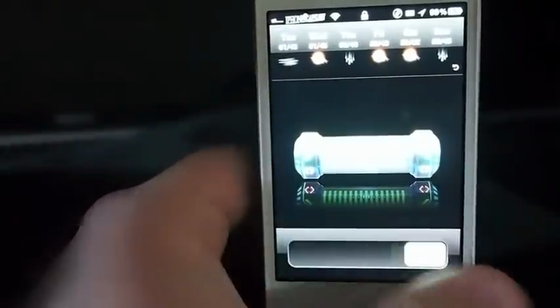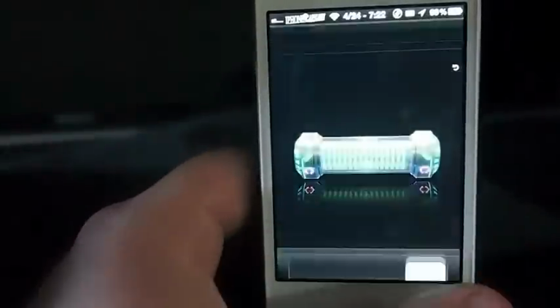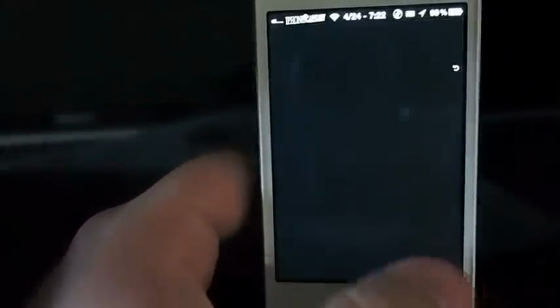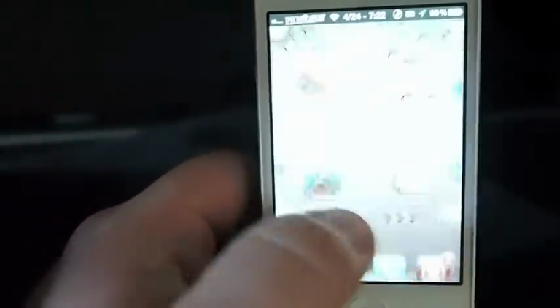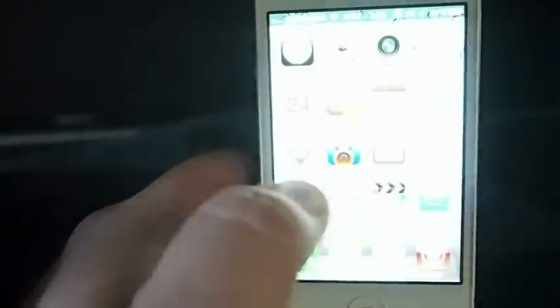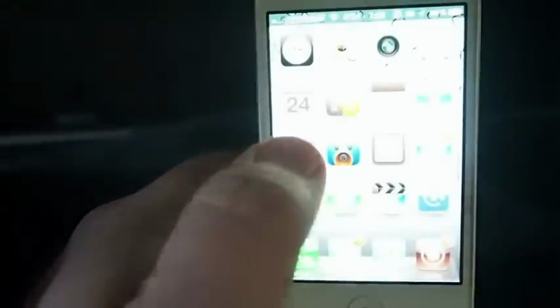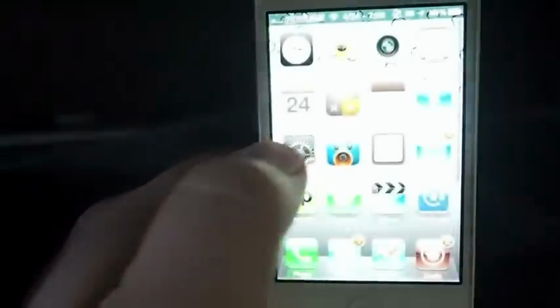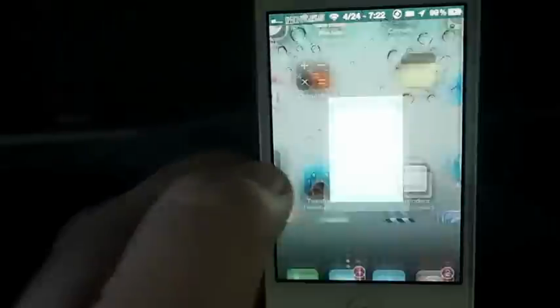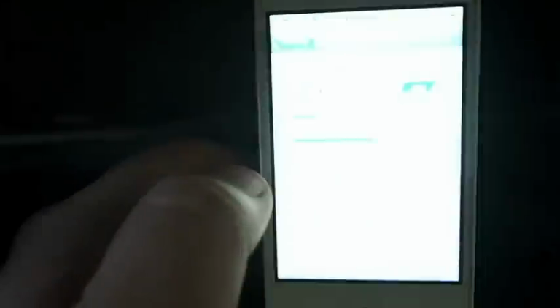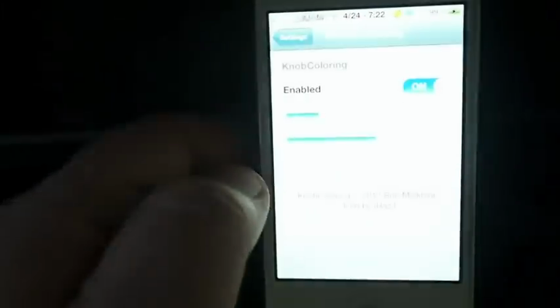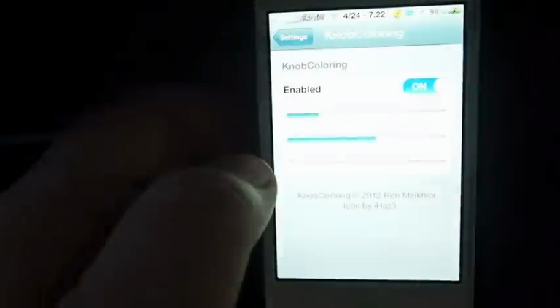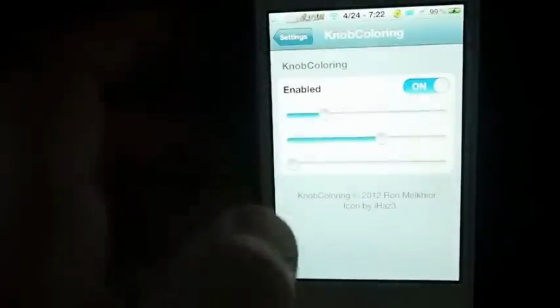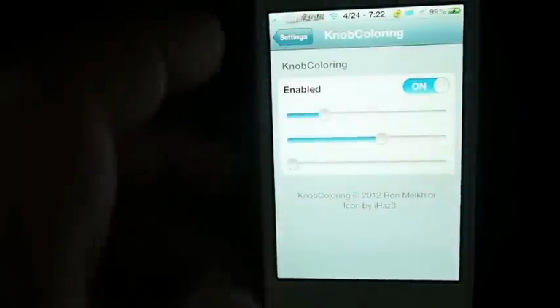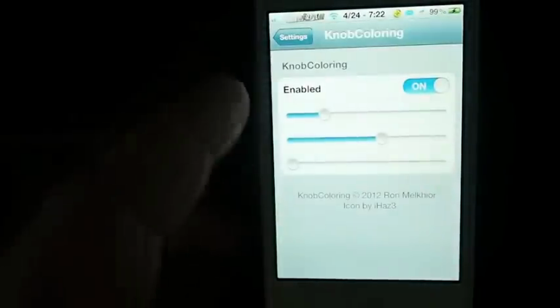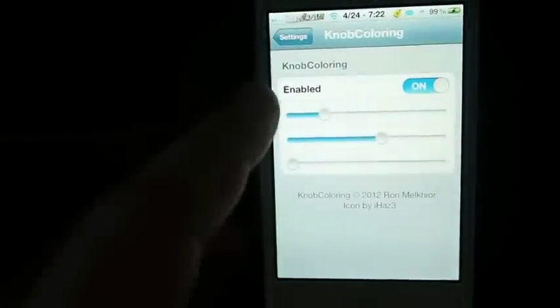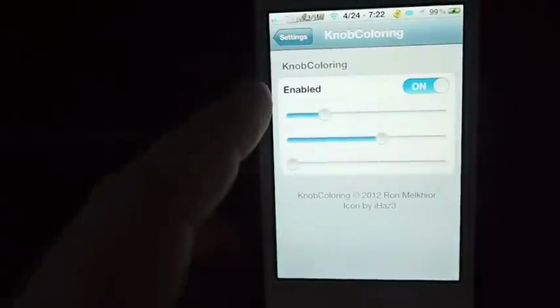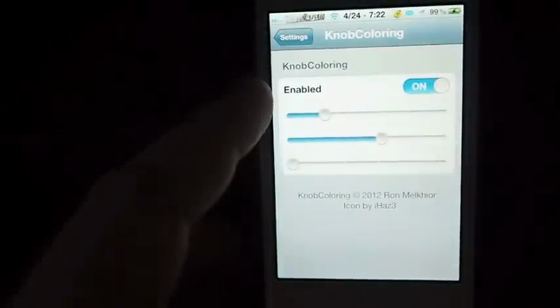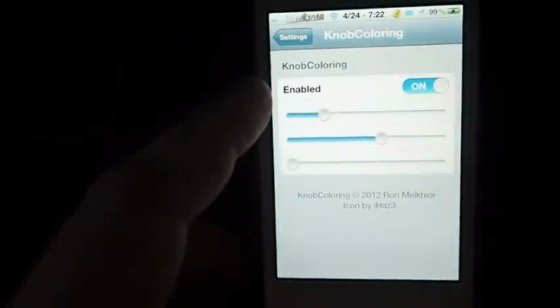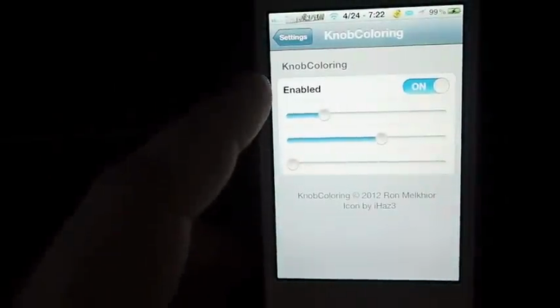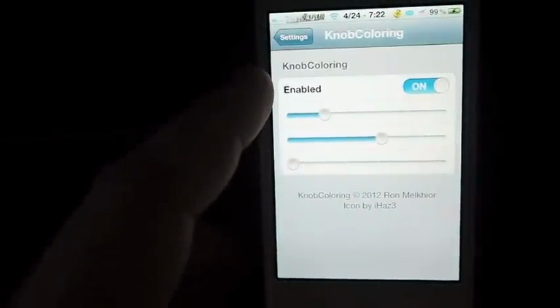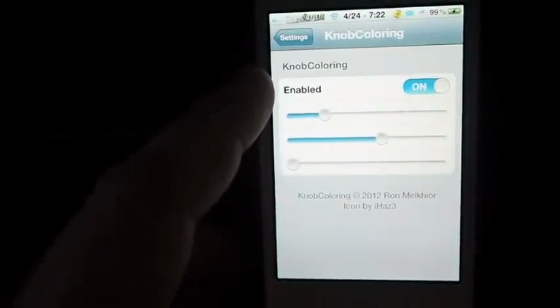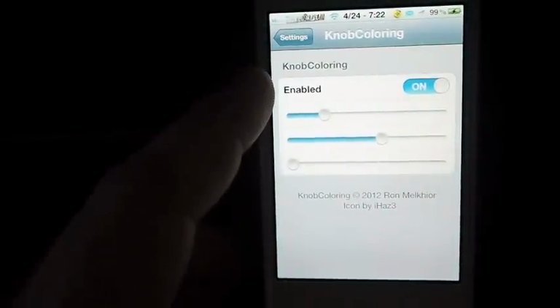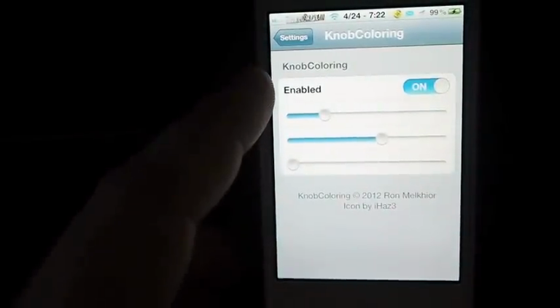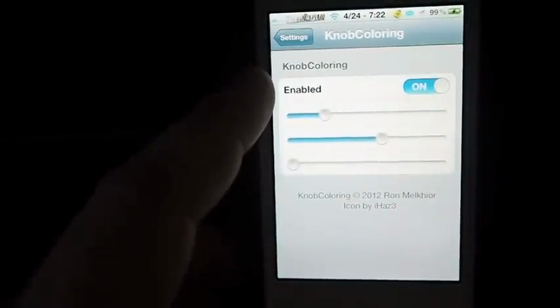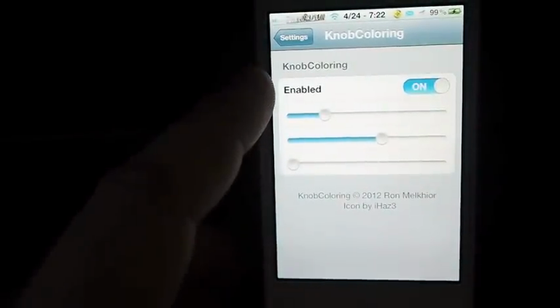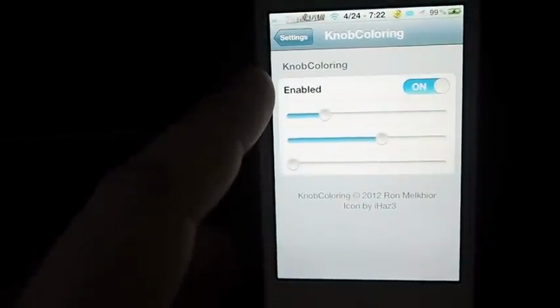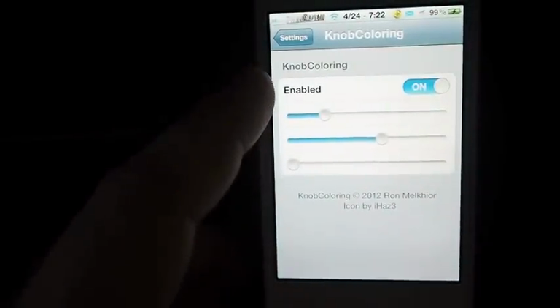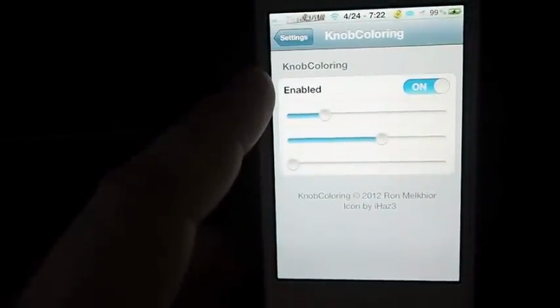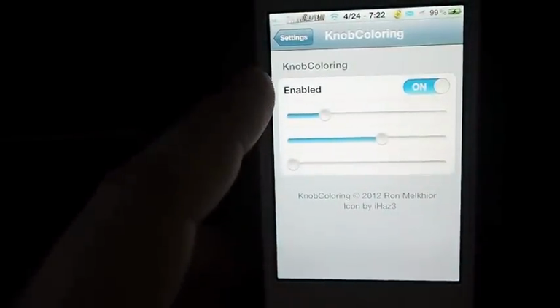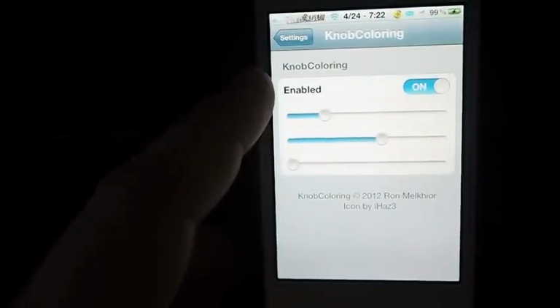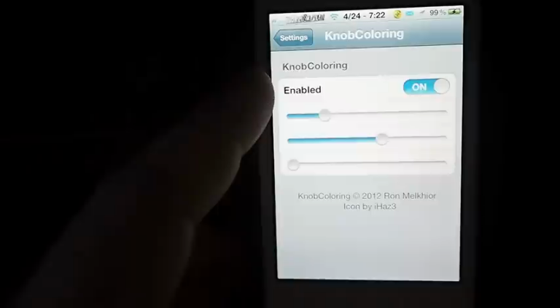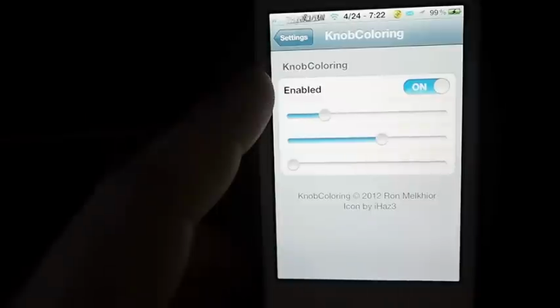Let me show you some of the settings. You can go inside of it here — you can see it's called Knob Coloring, and it is free at the Big Boss repo.